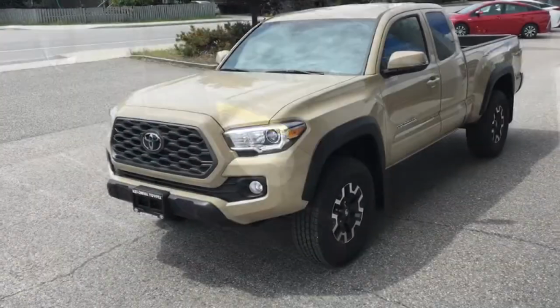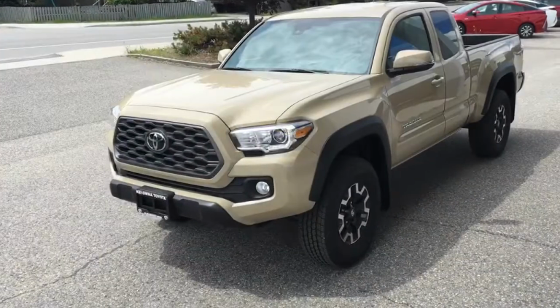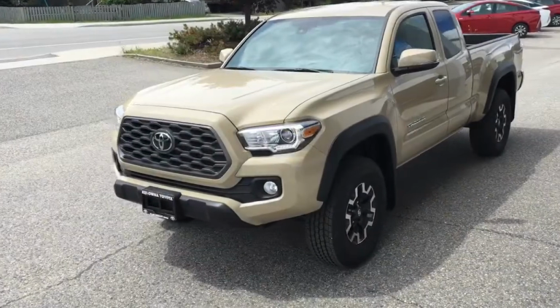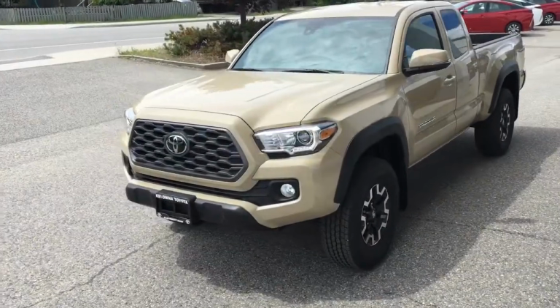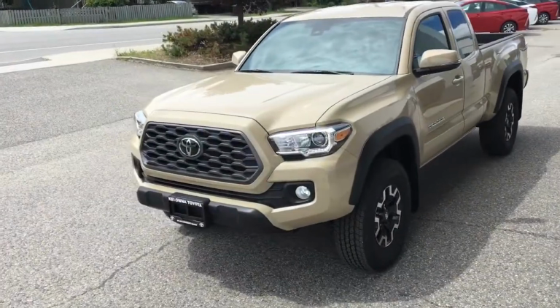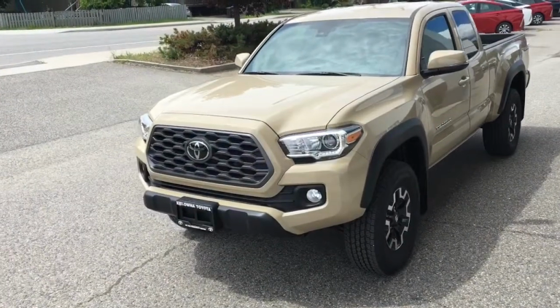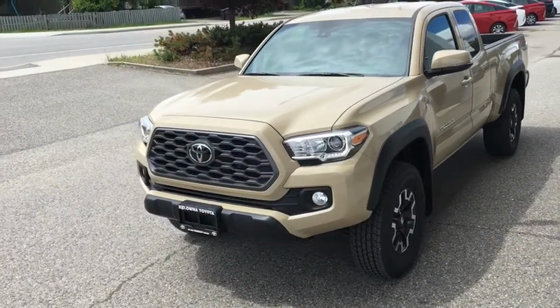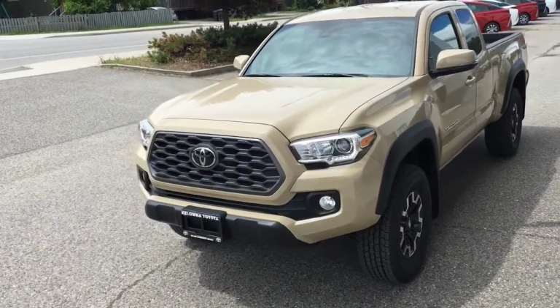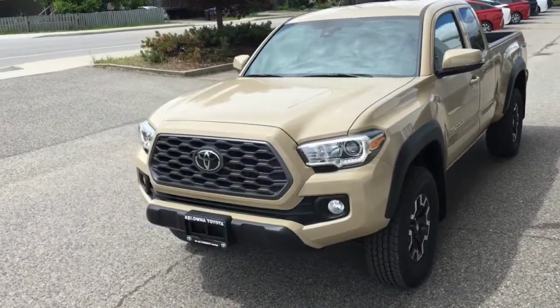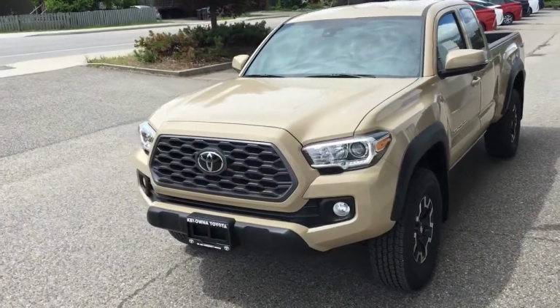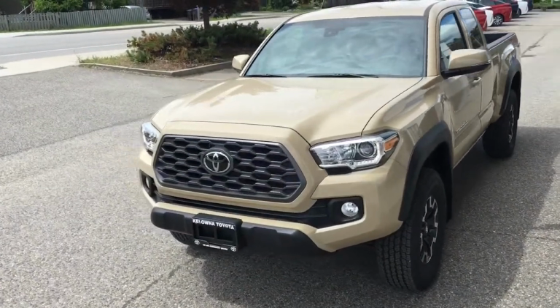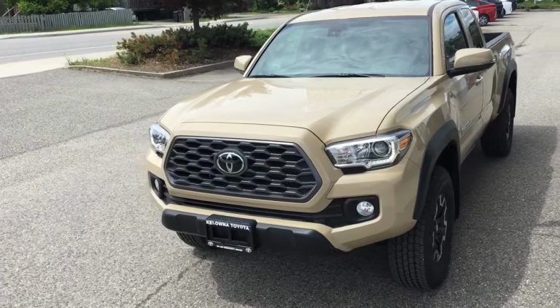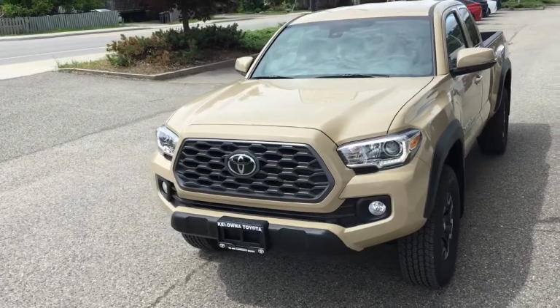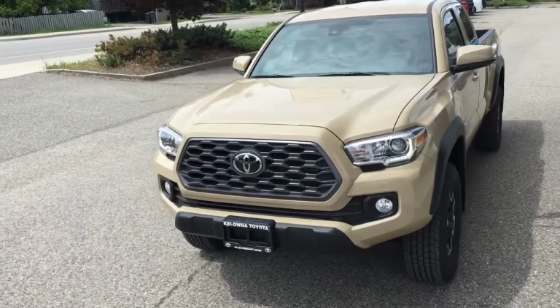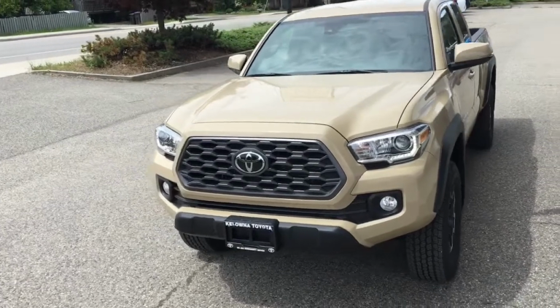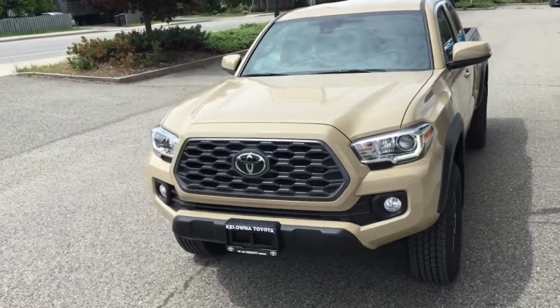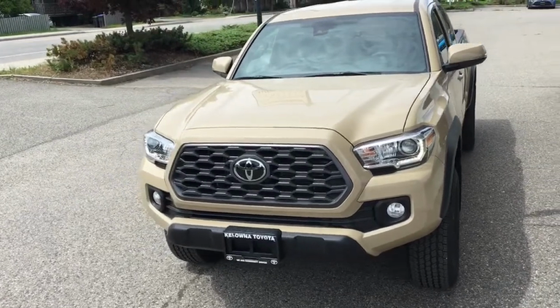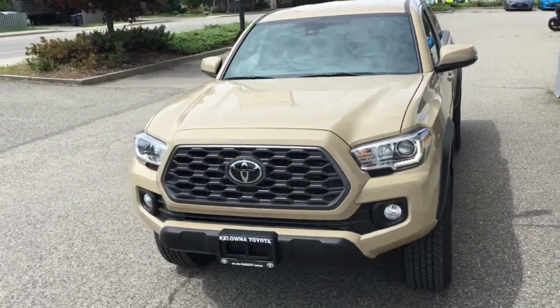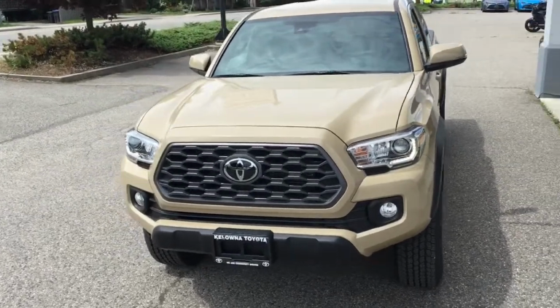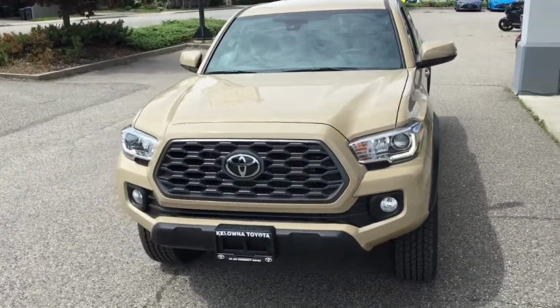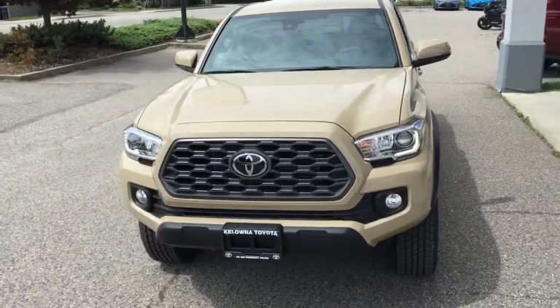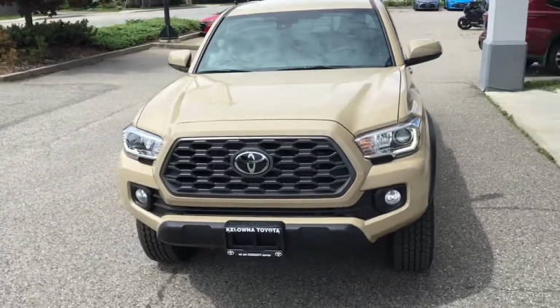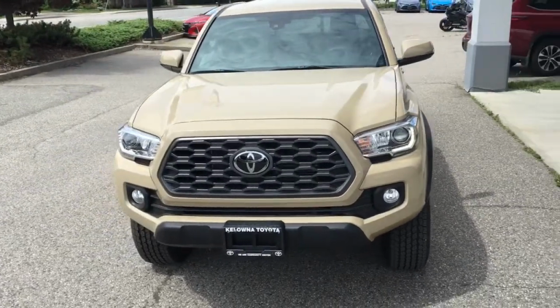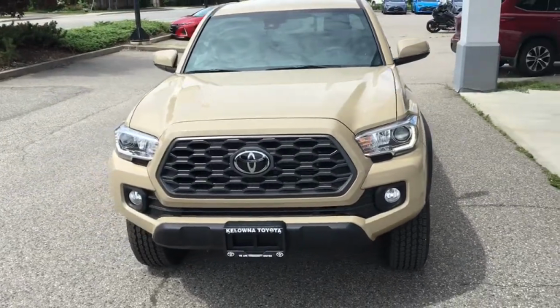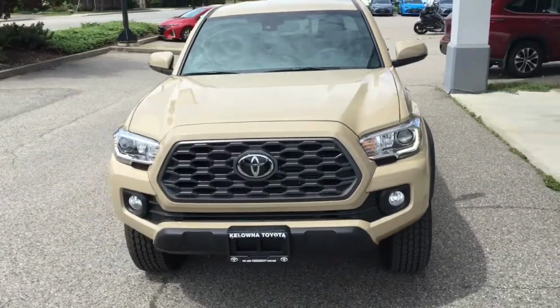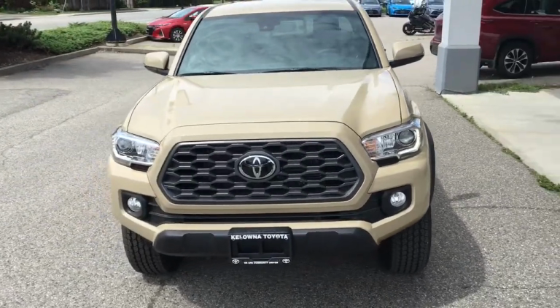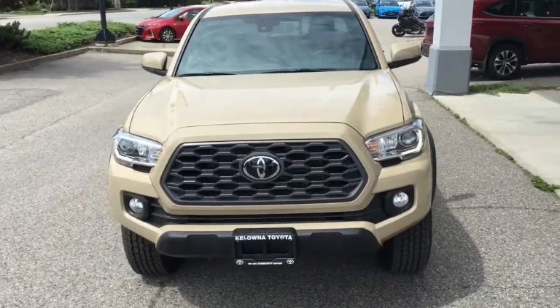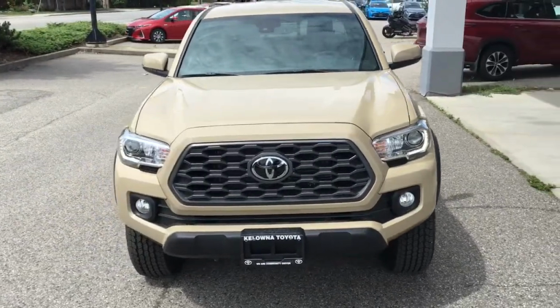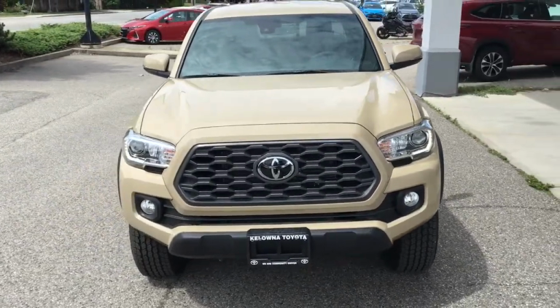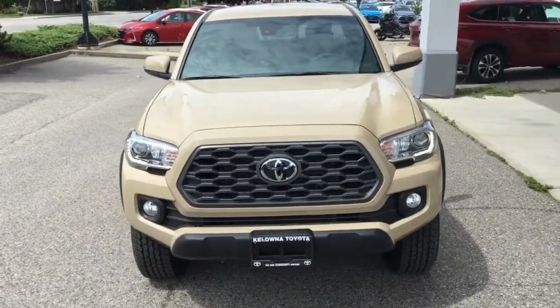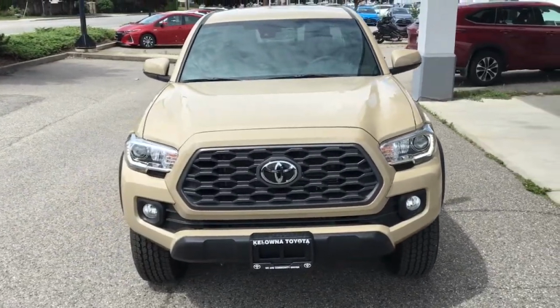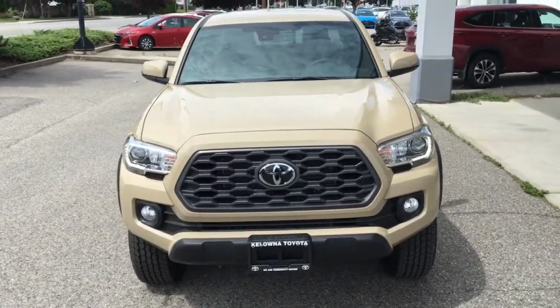This awesome 4x4 rides on 16-inch TRD off-road alloy wheels and is equipped with fog lights, projector beam headlights, and LED running lights.